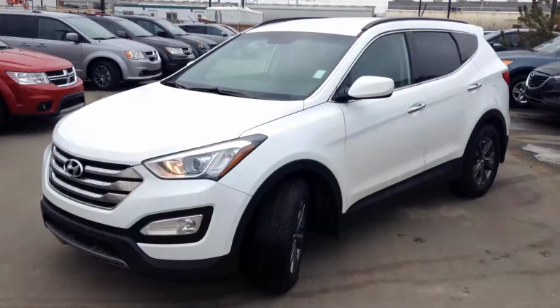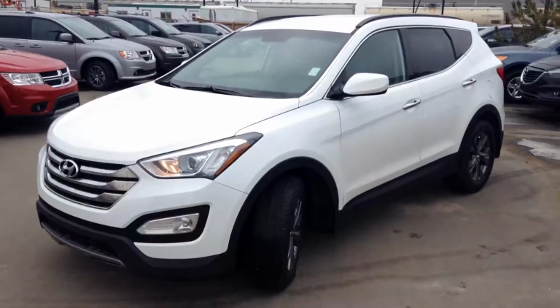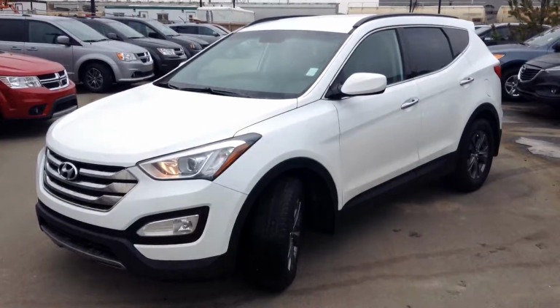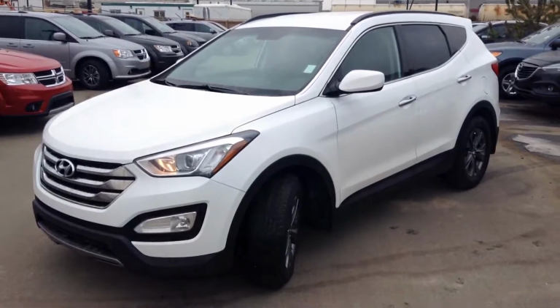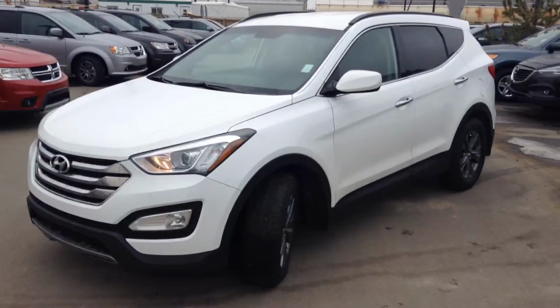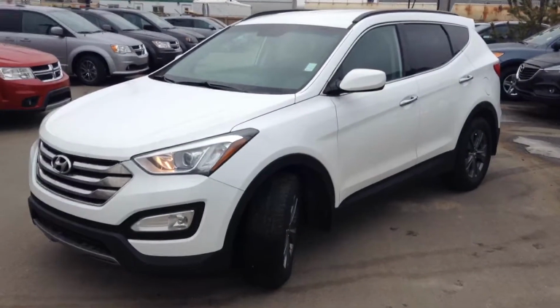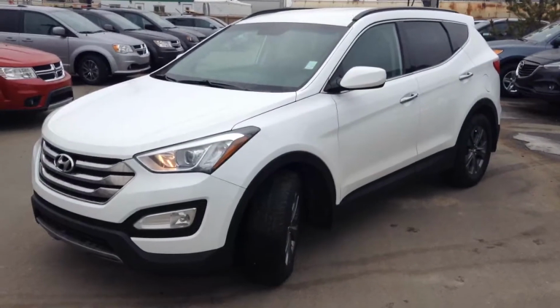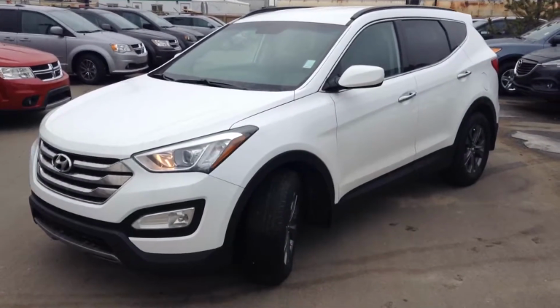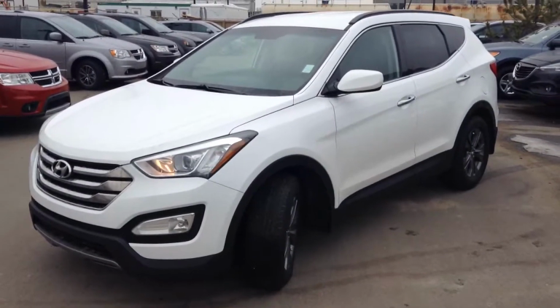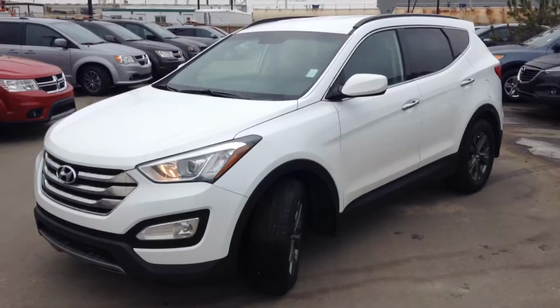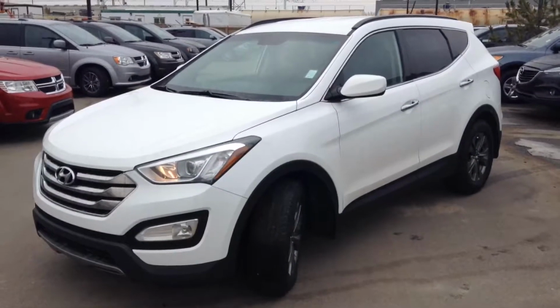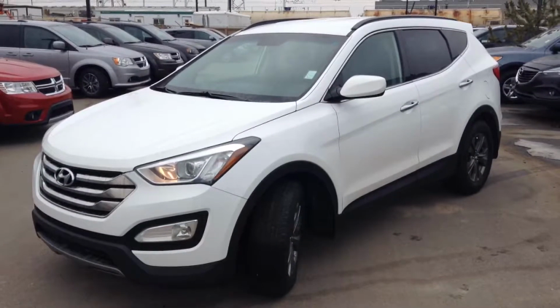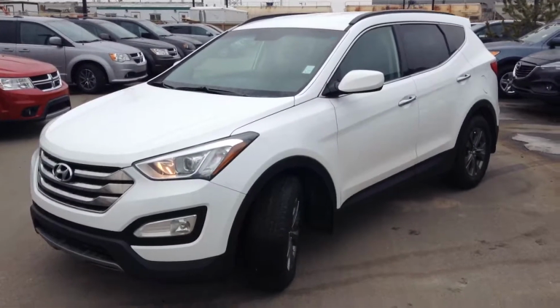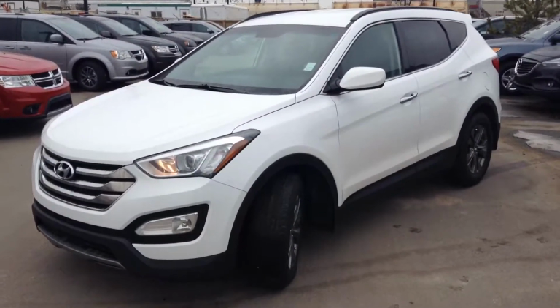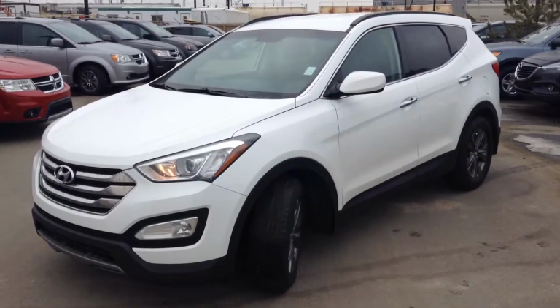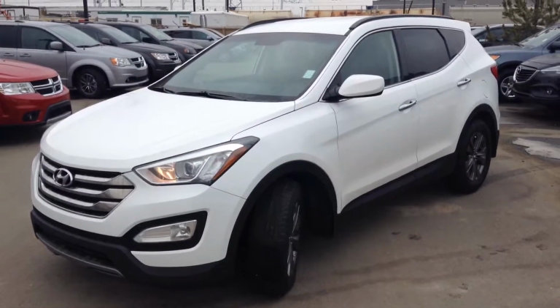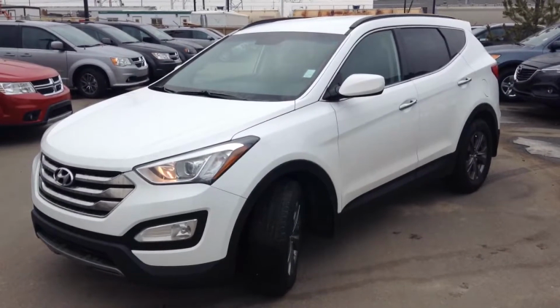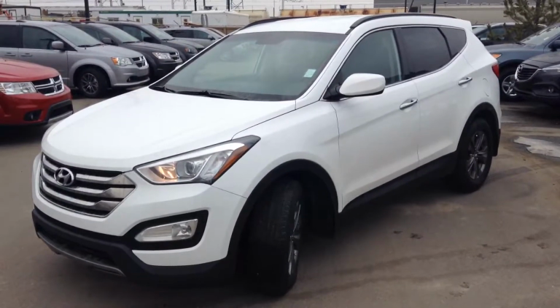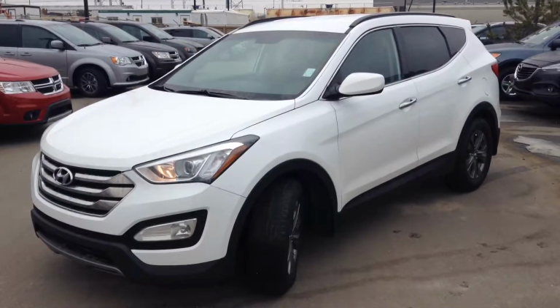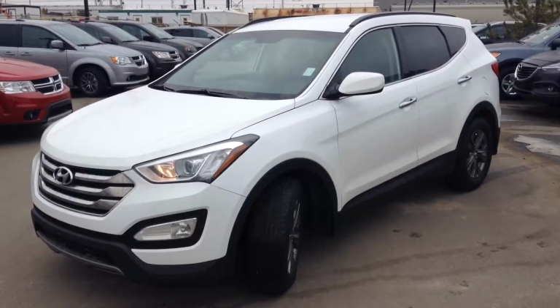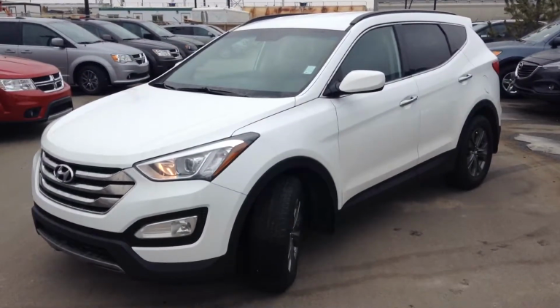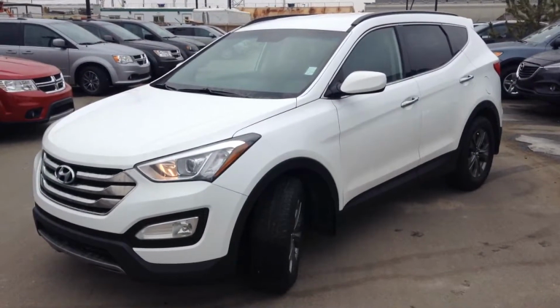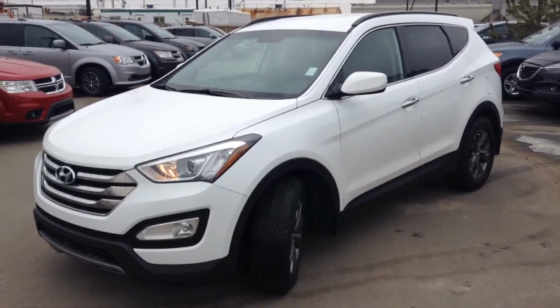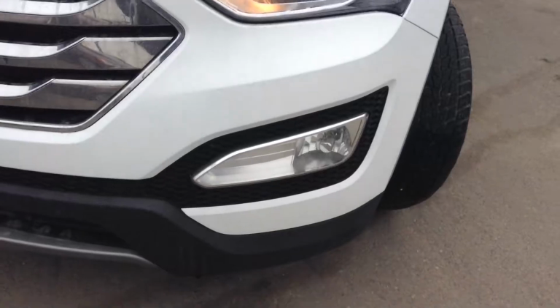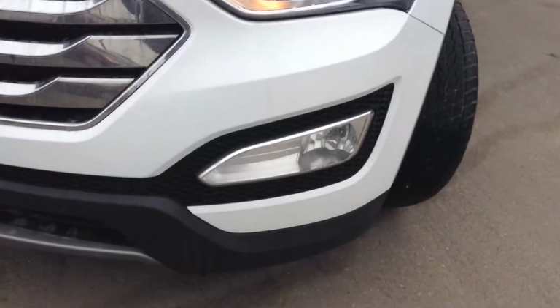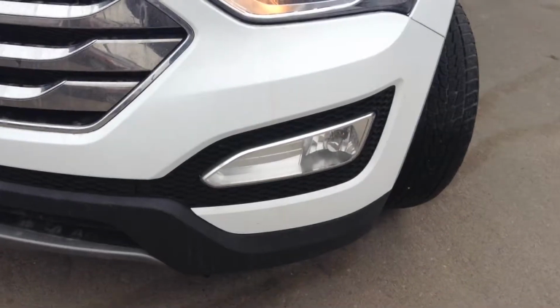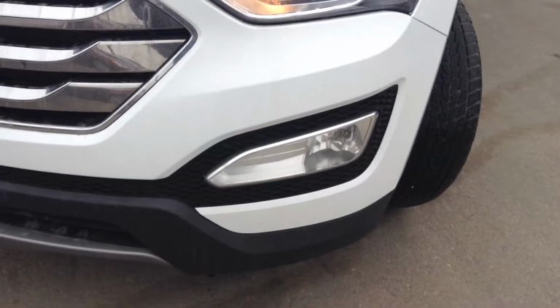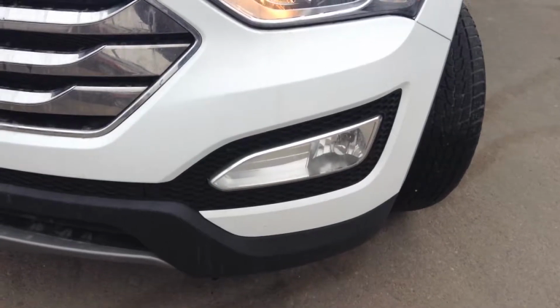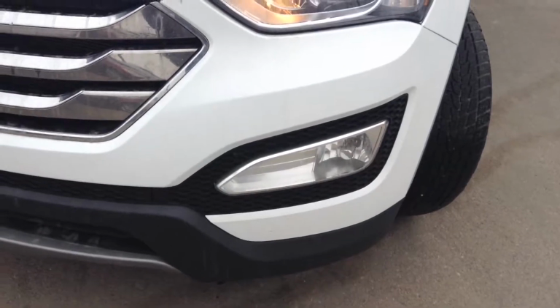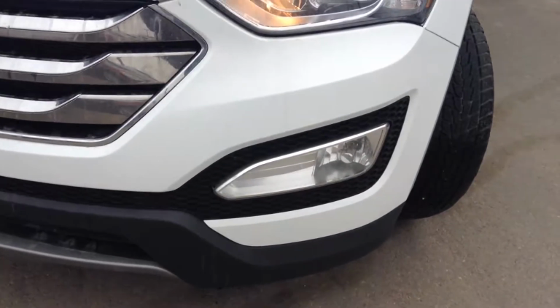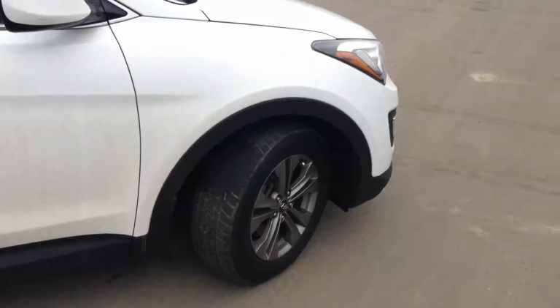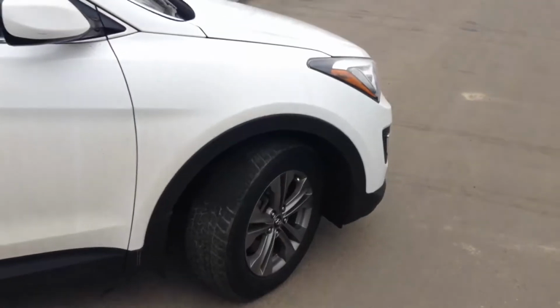Hello there, Emil. Matteo here with River City Hyundai, and I just wanted to thank you very much for your inquiry today on our 2013 Hyundai Santa Fe.